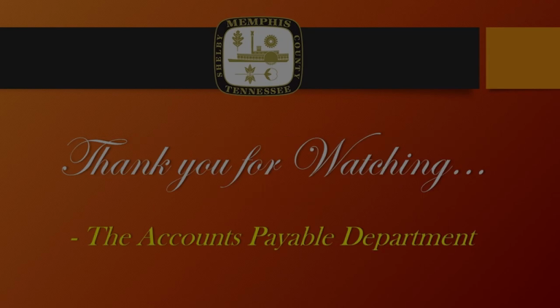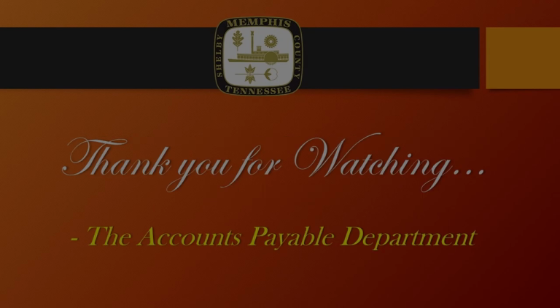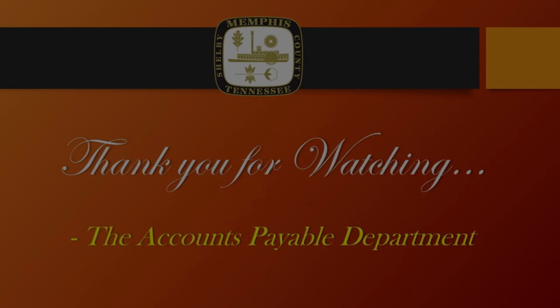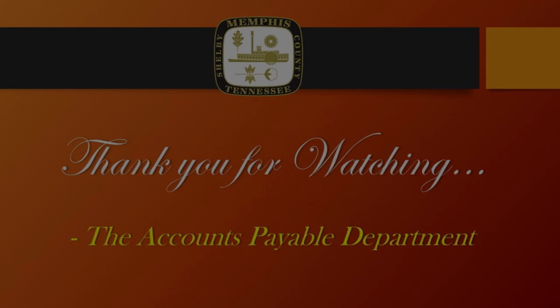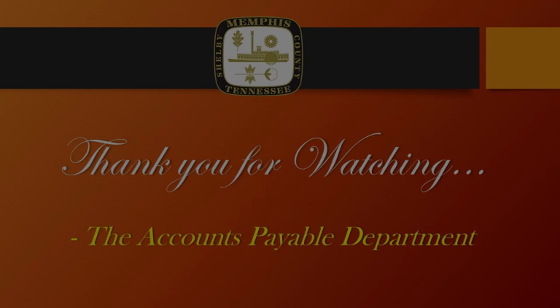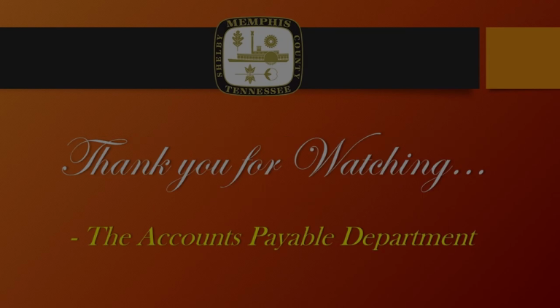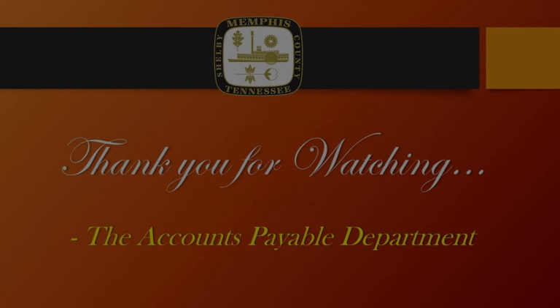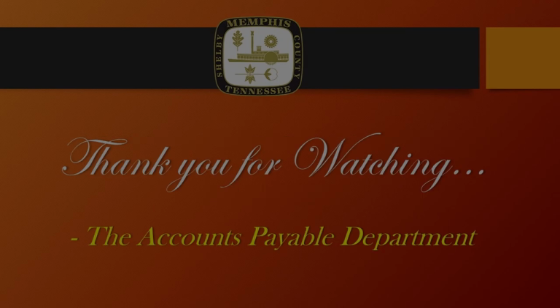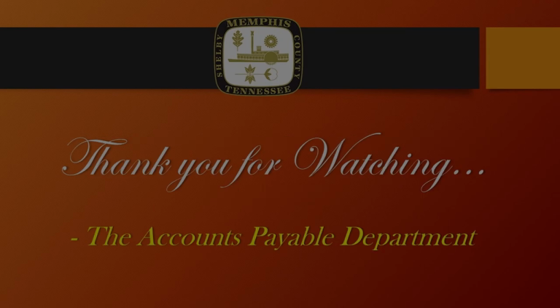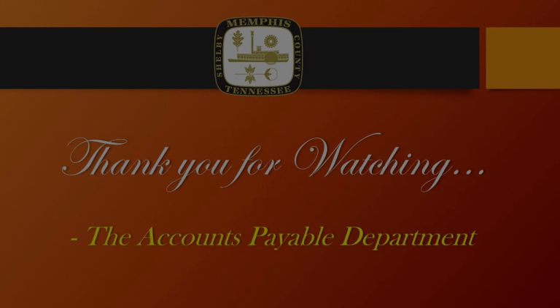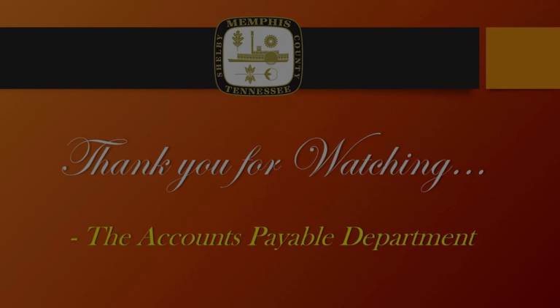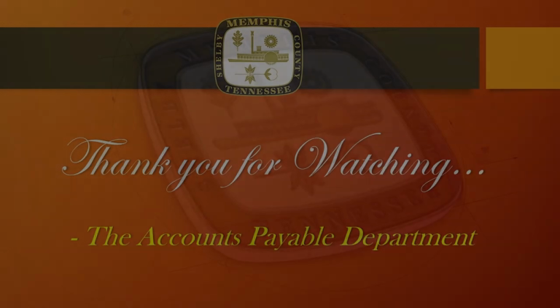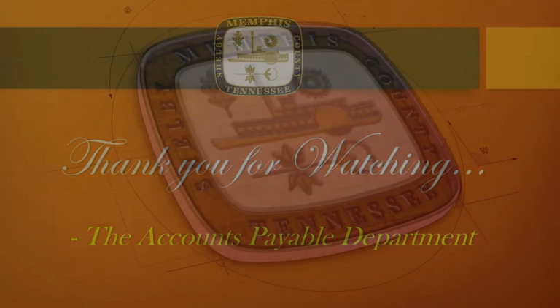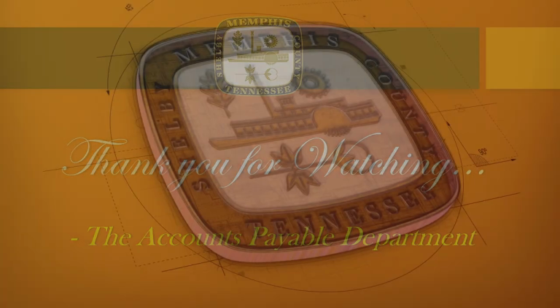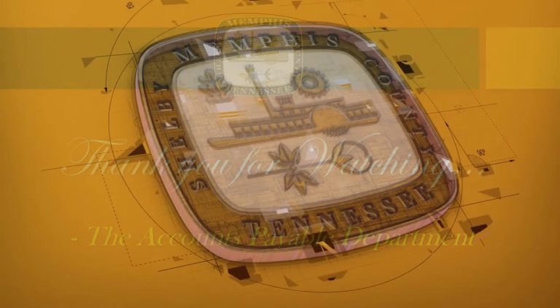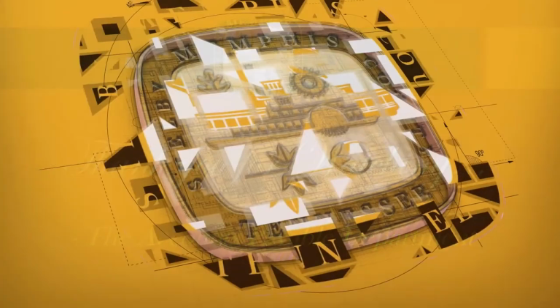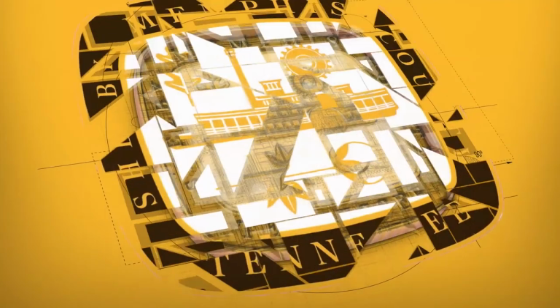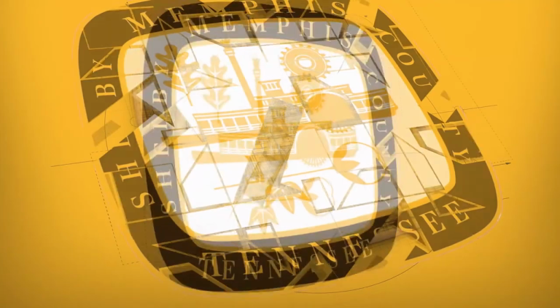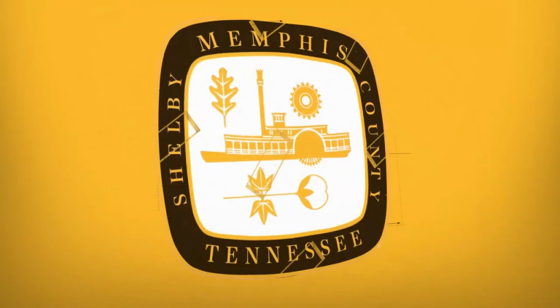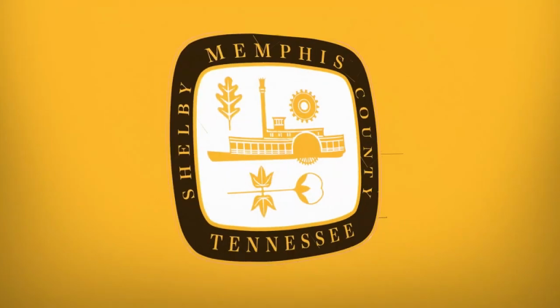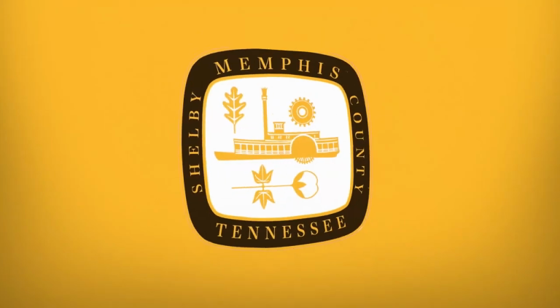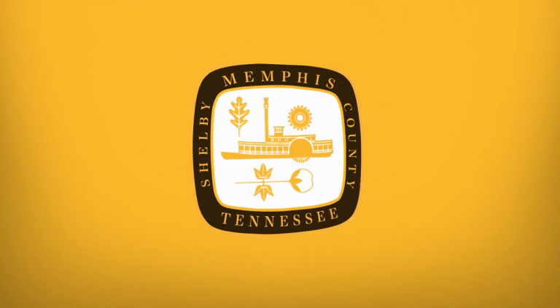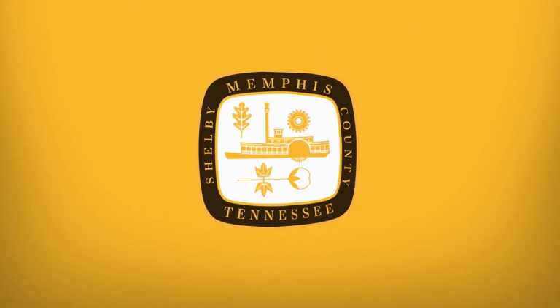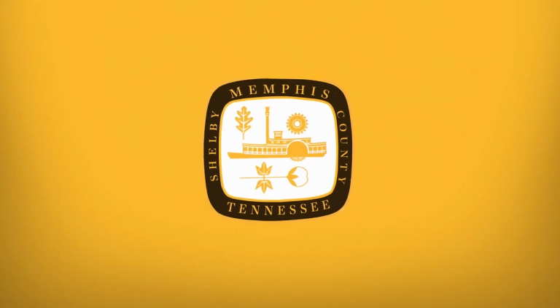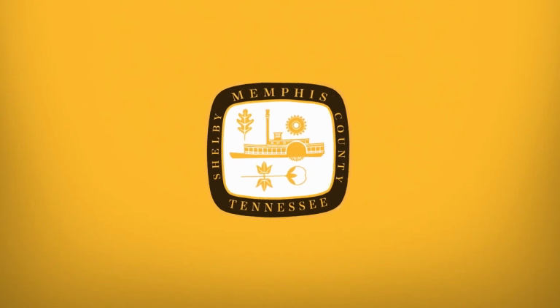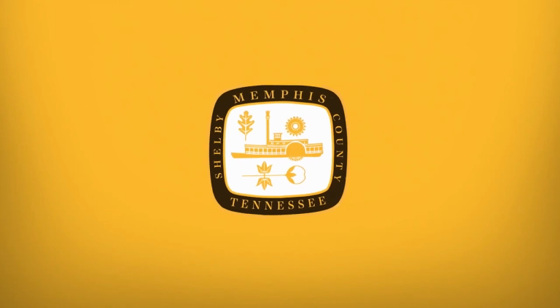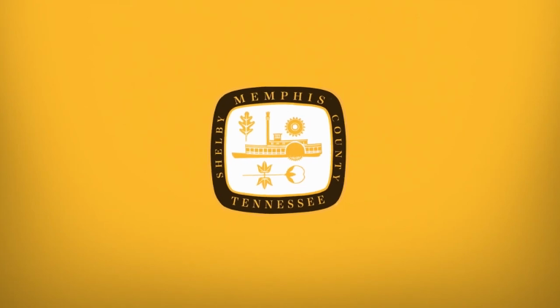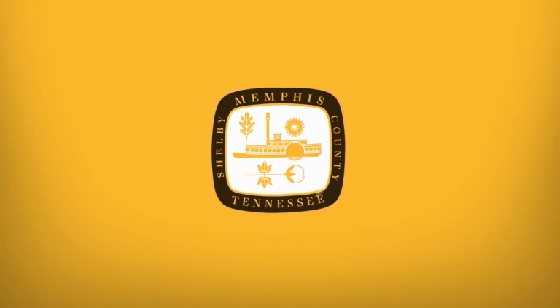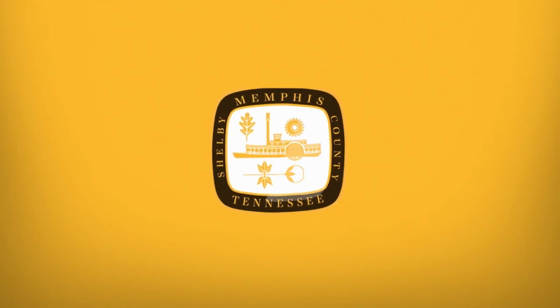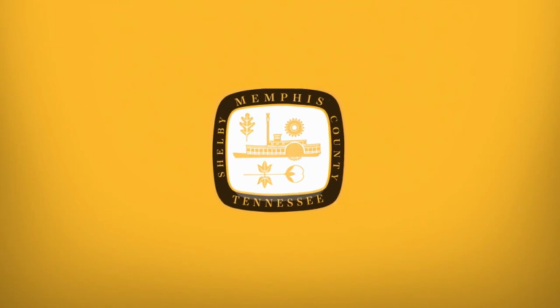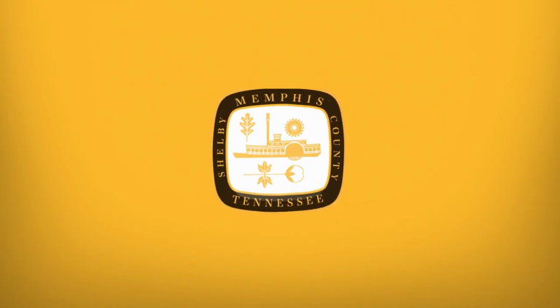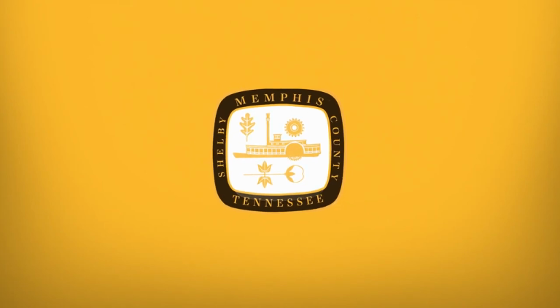Thank you for watching the Accounts Payable How to Properly Submit an Invoice for Payment. Until next time!